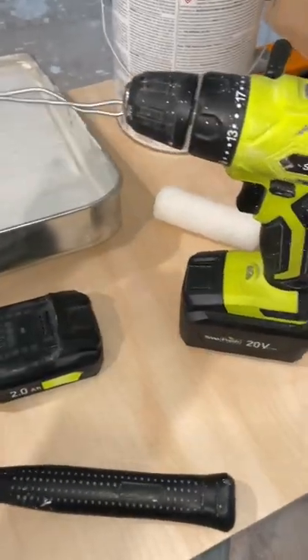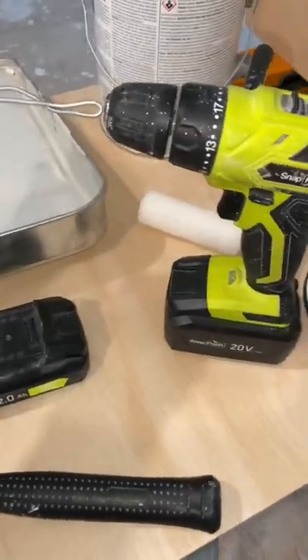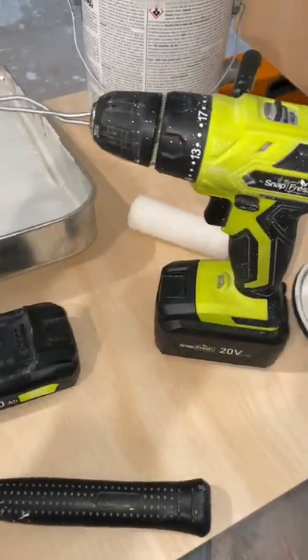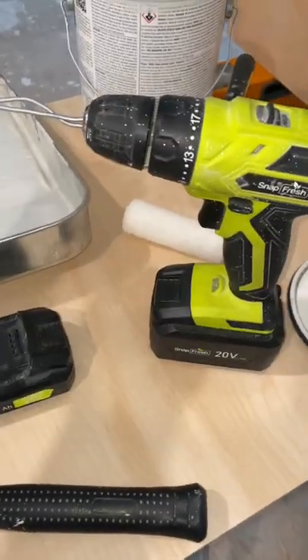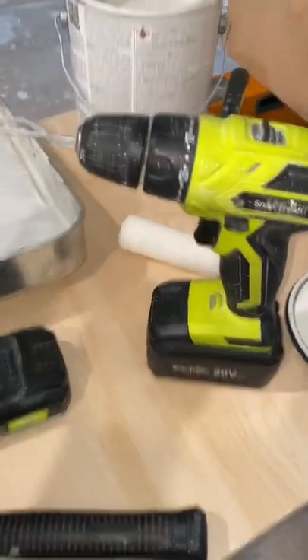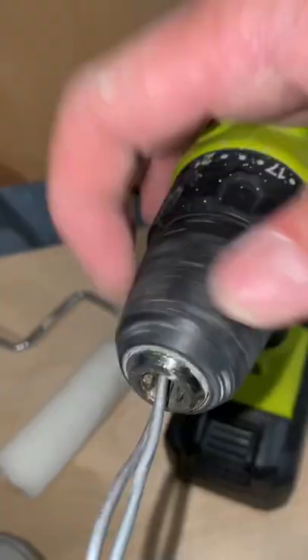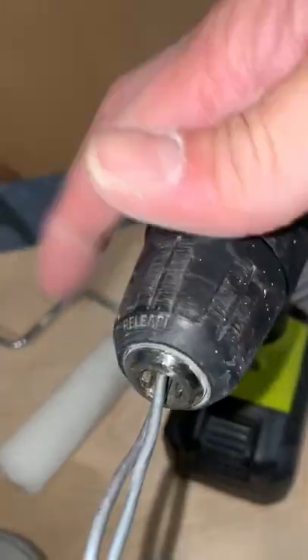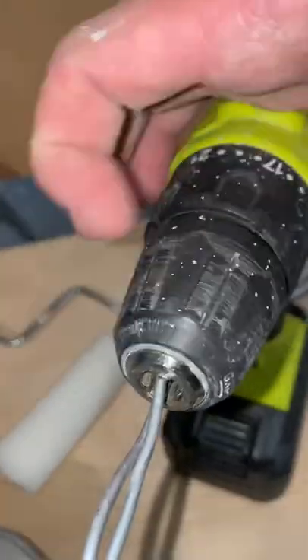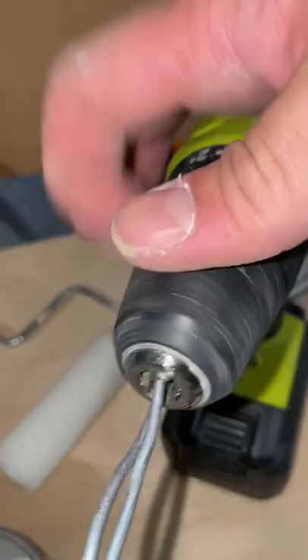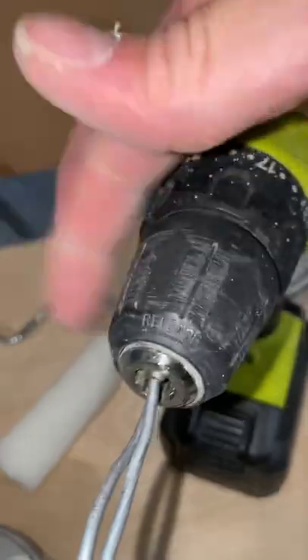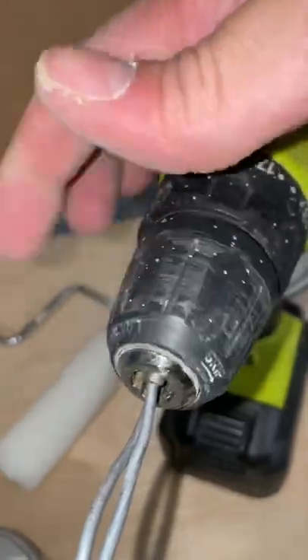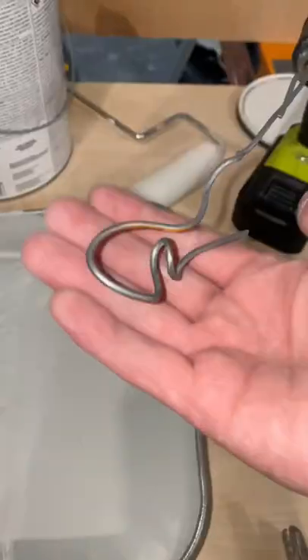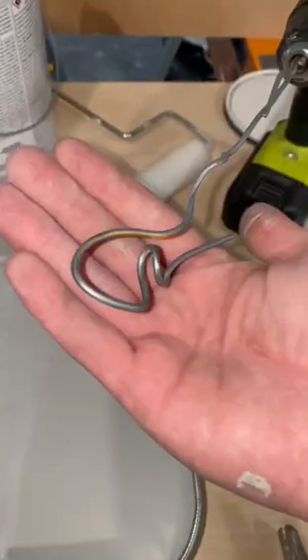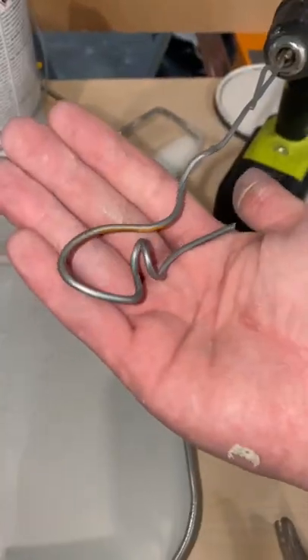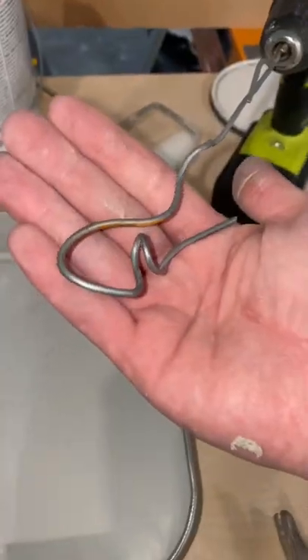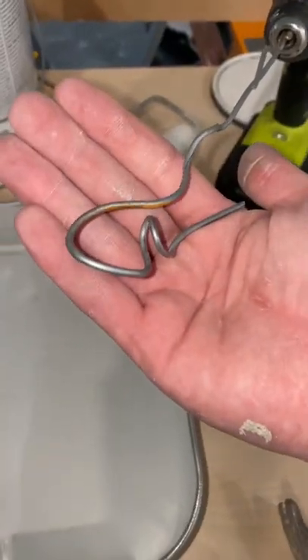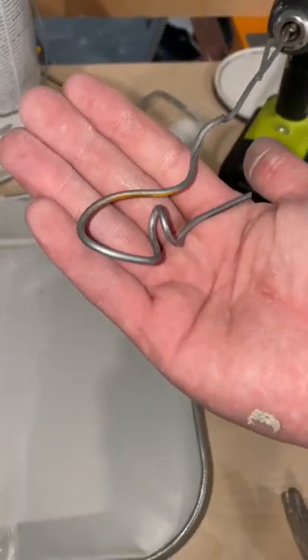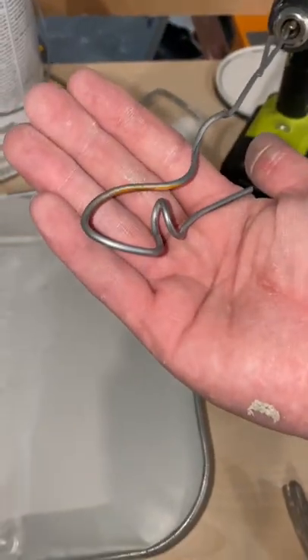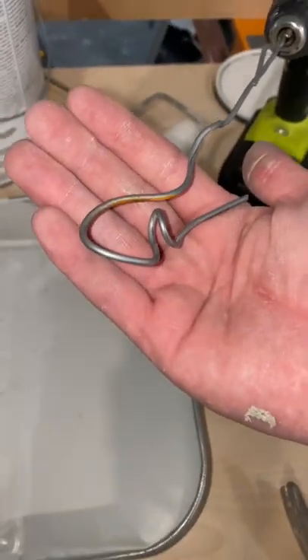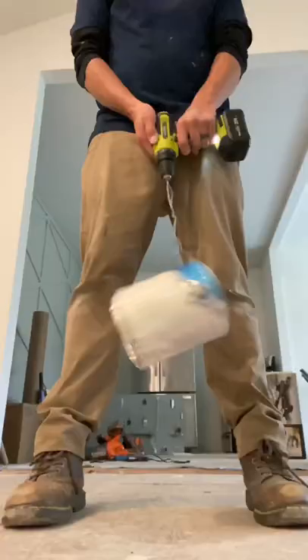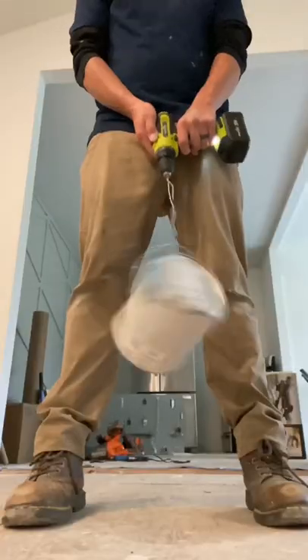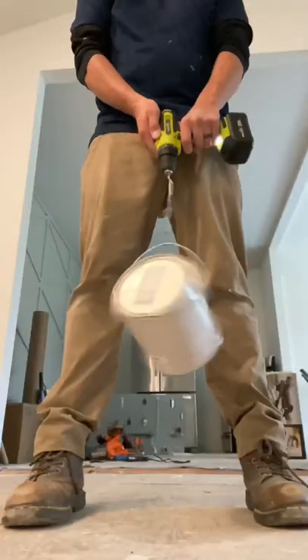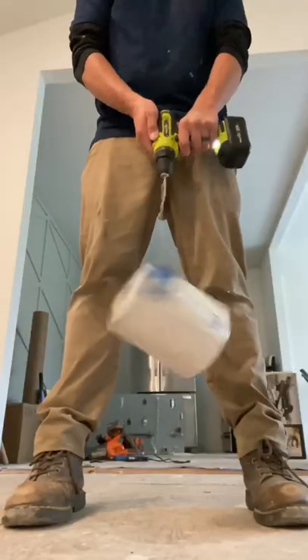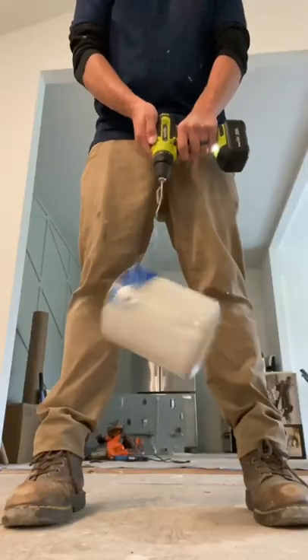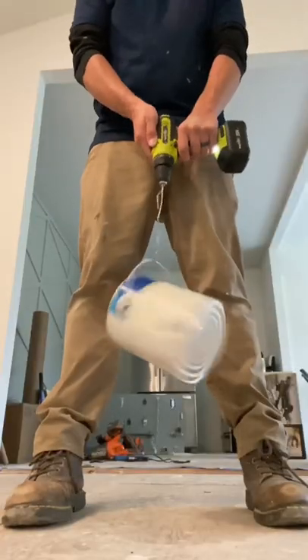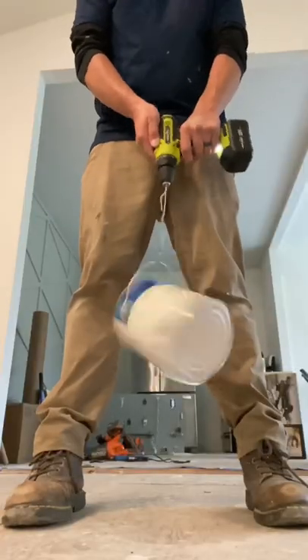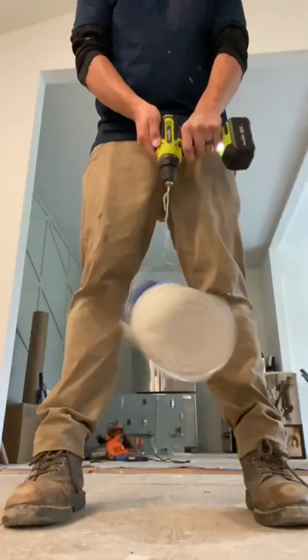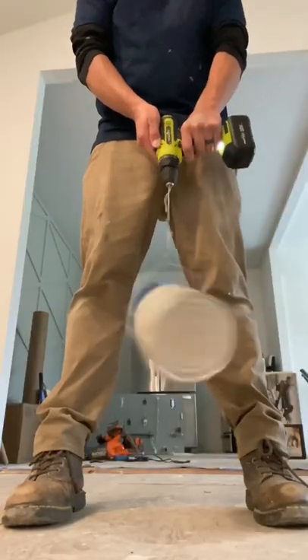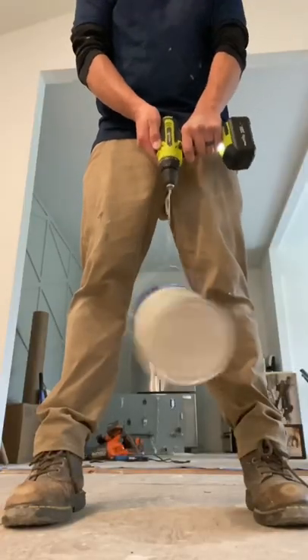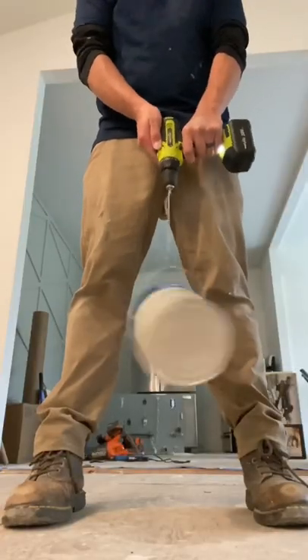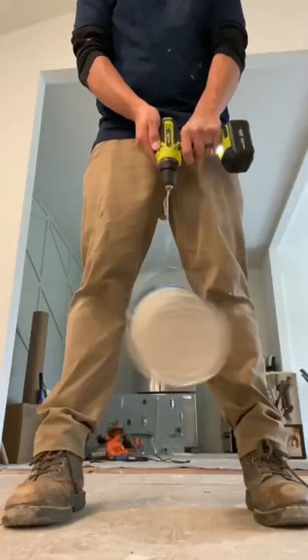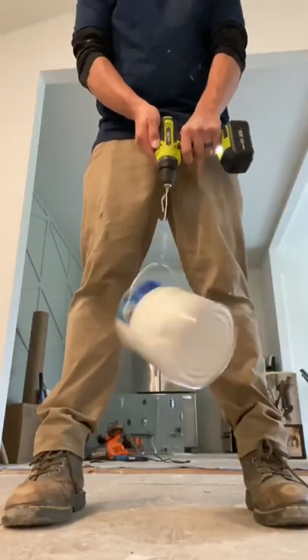Simply bend over some wire to make a loop. Tighten it into the chuck of your drill. Now make a loop for the can handle. Spin it out for 20 seconds and that can will be happy.